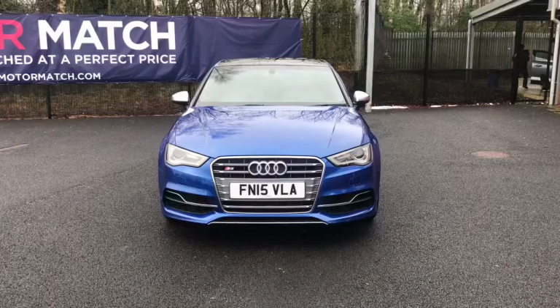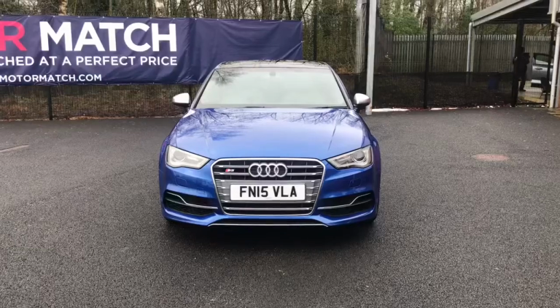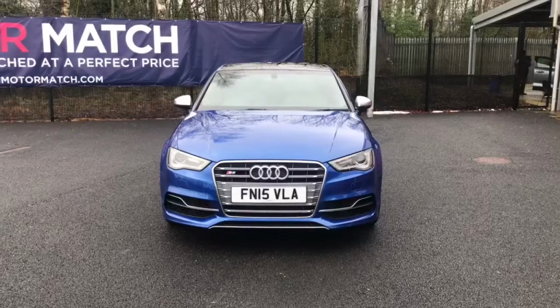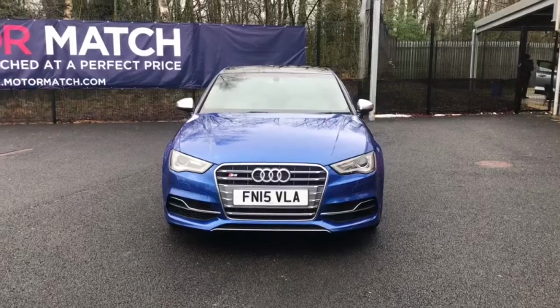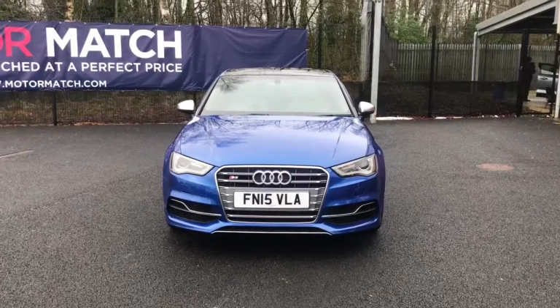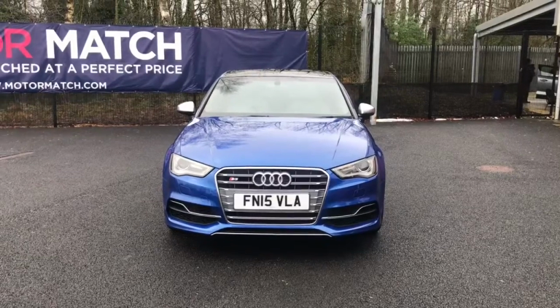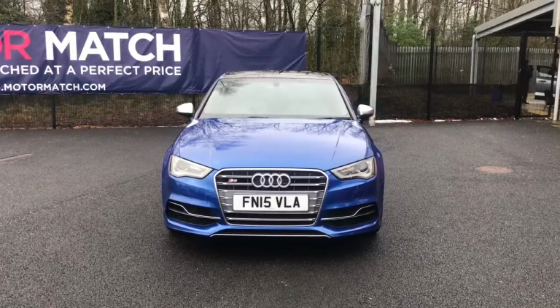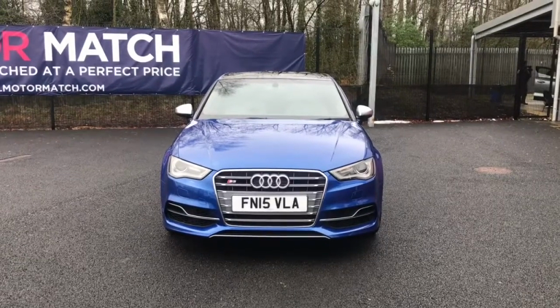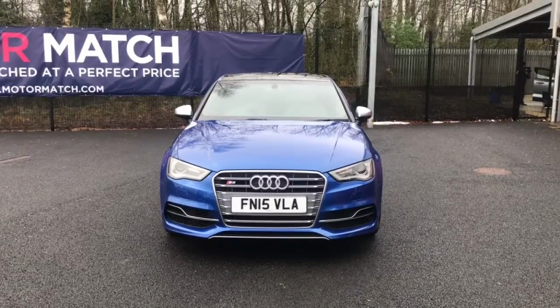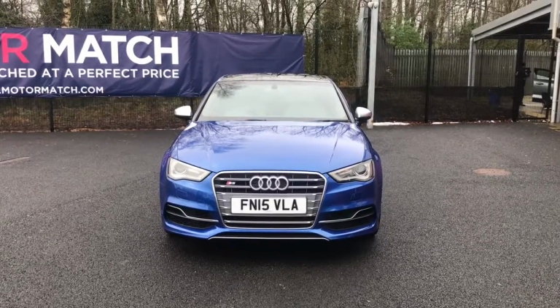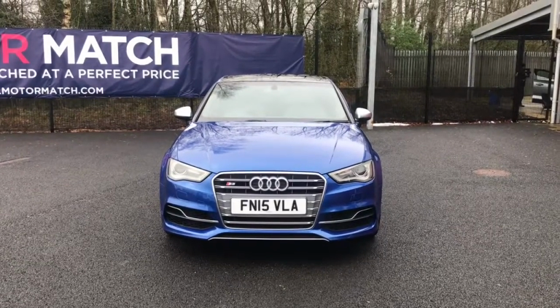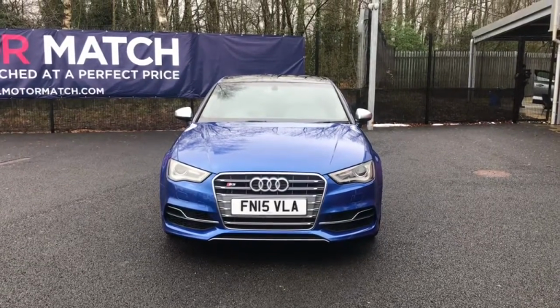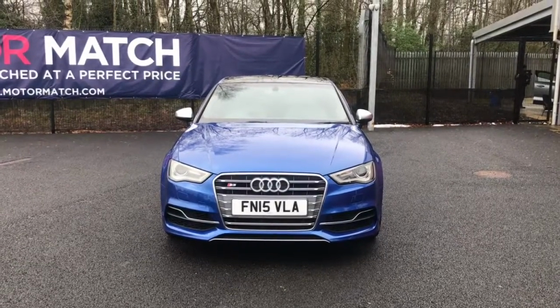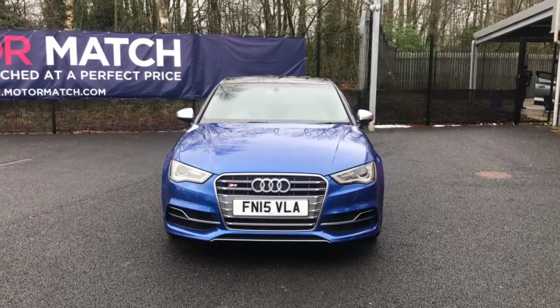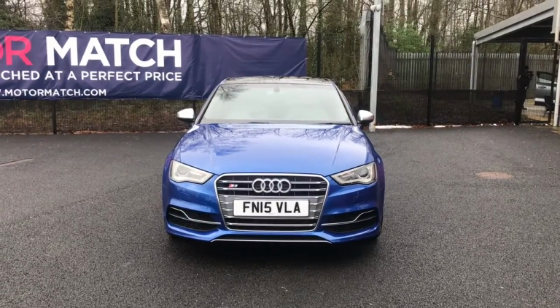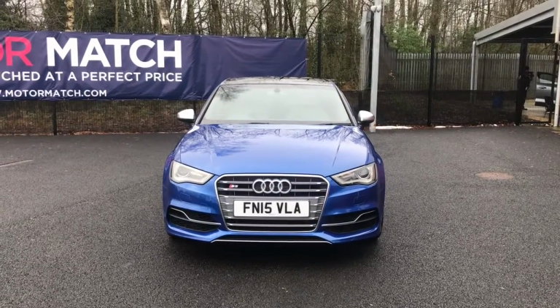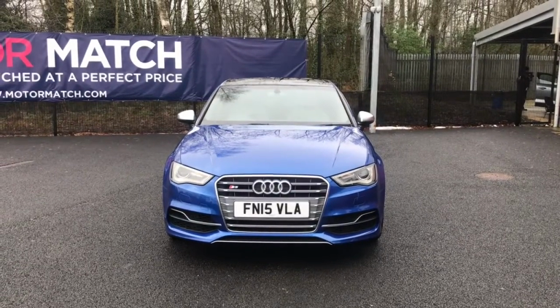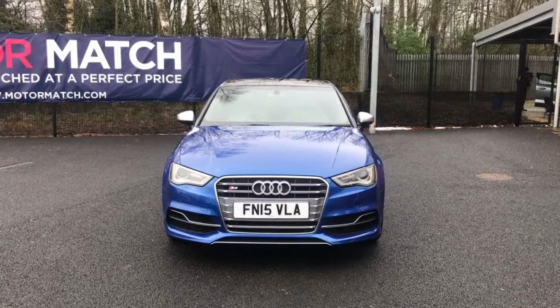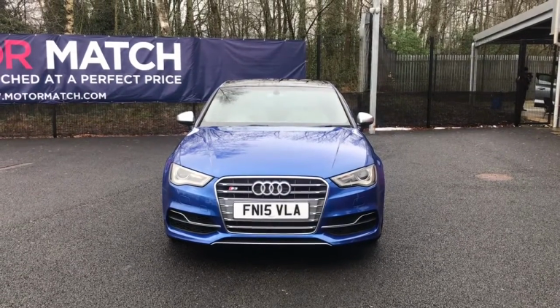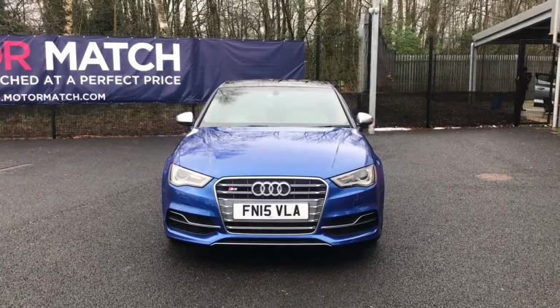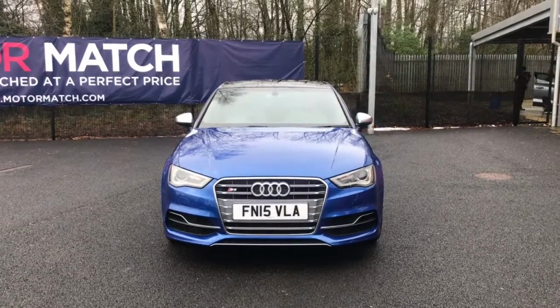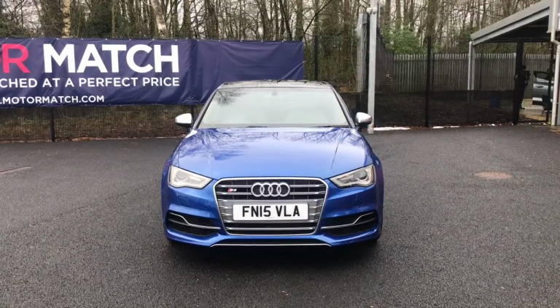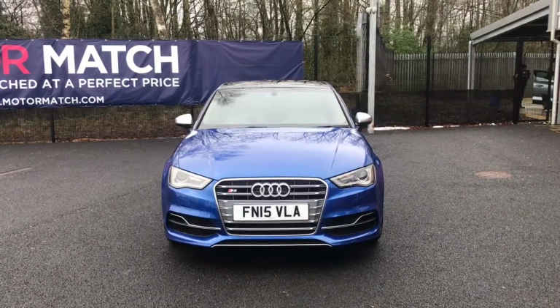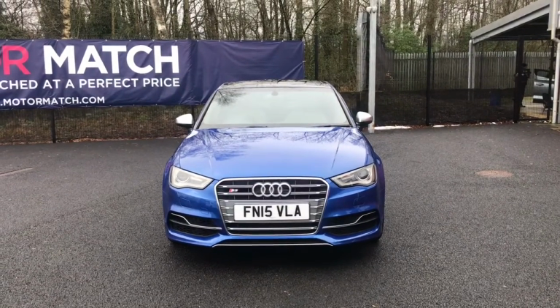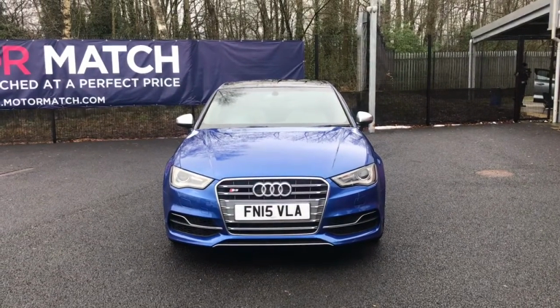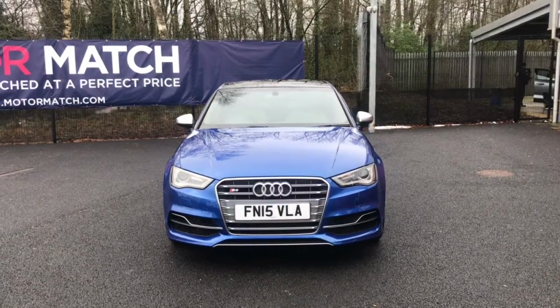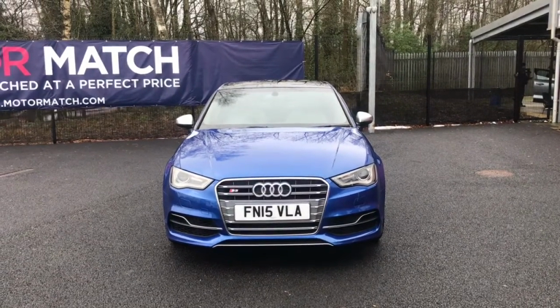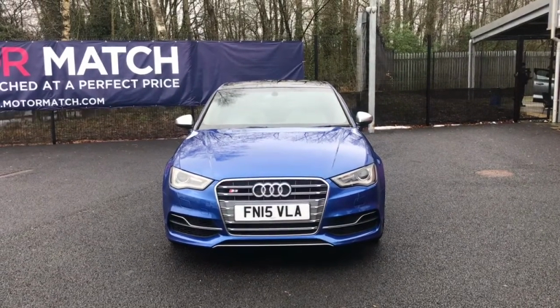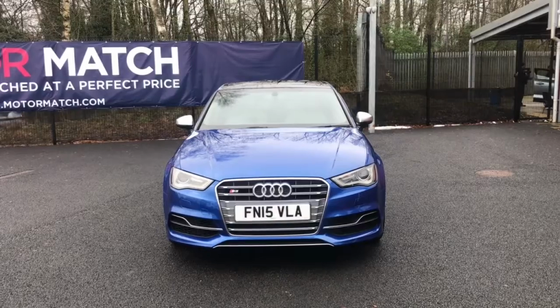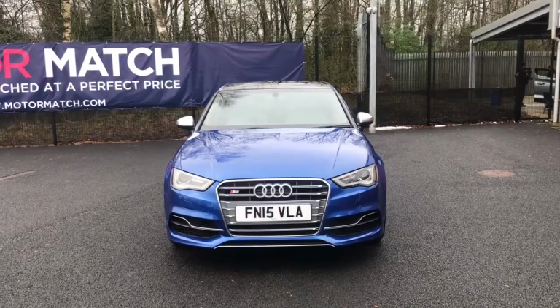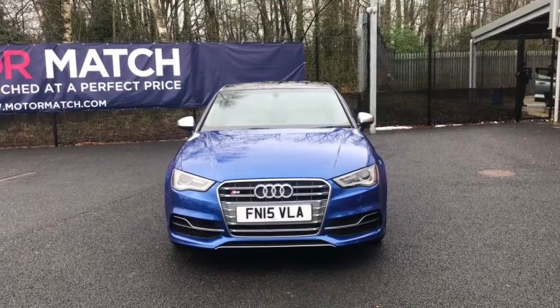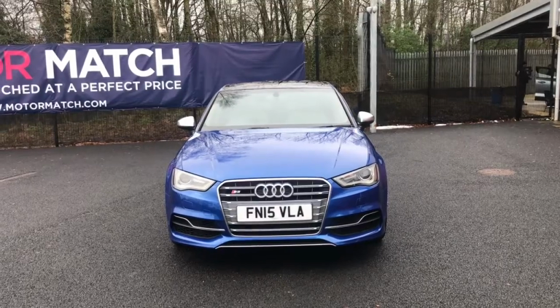Hello and welcome to Motor Match Bolton. Today we've got this Audi S3 TFSI S-Tronic Quattro.